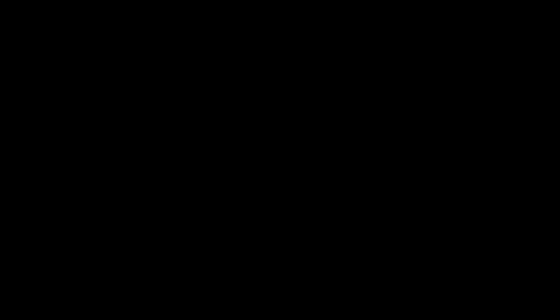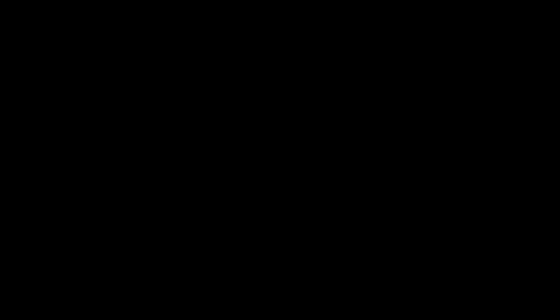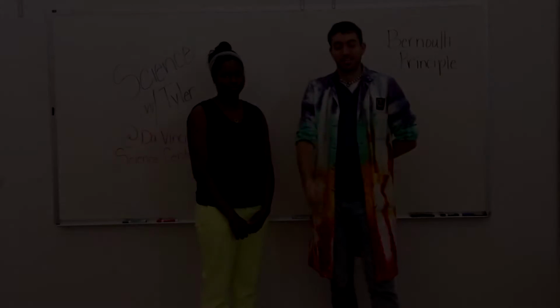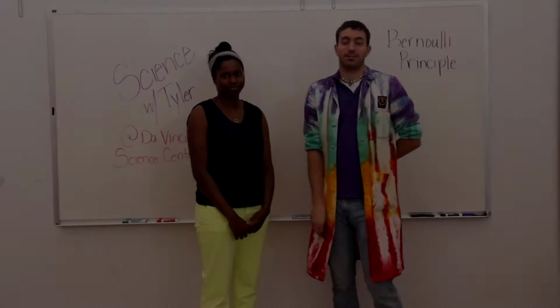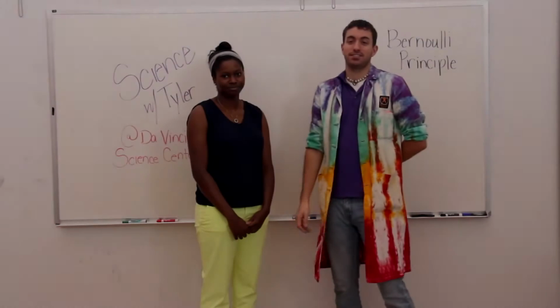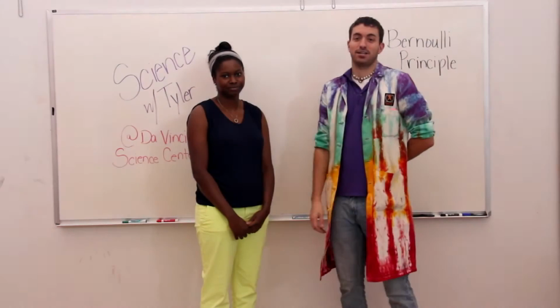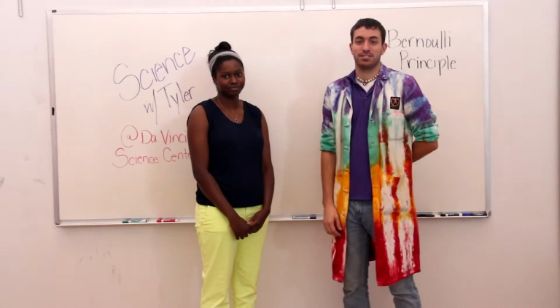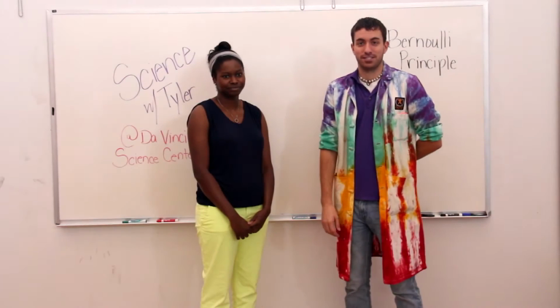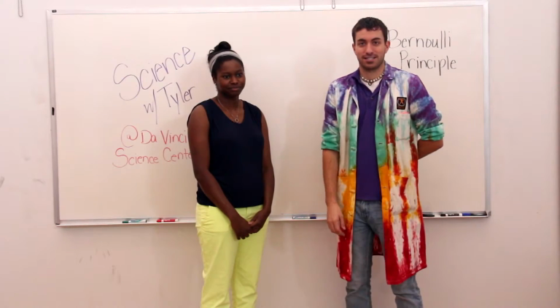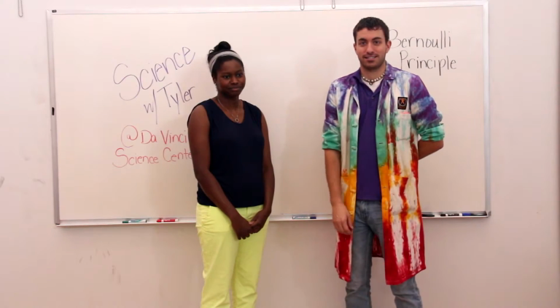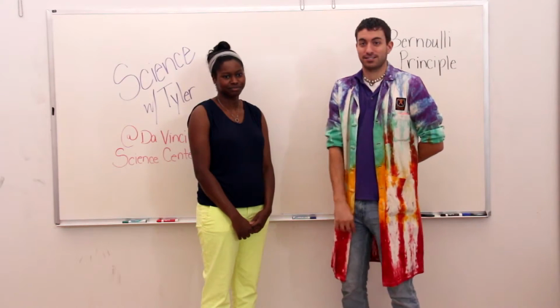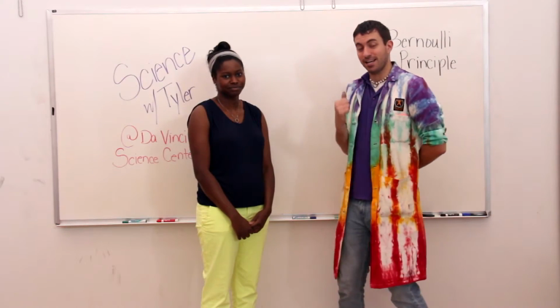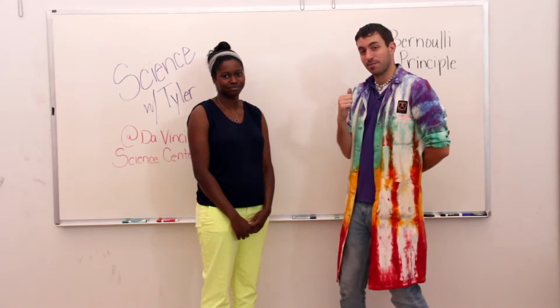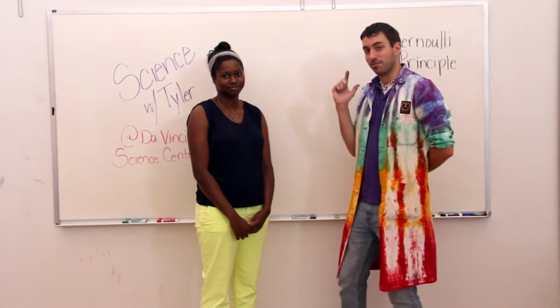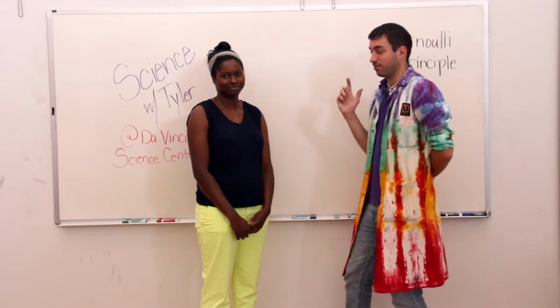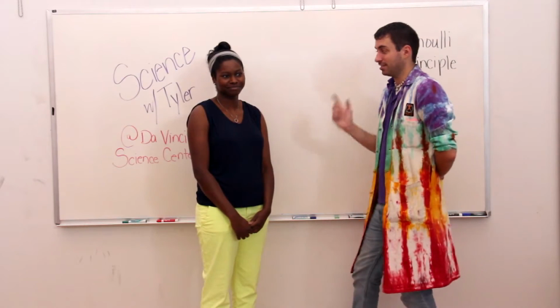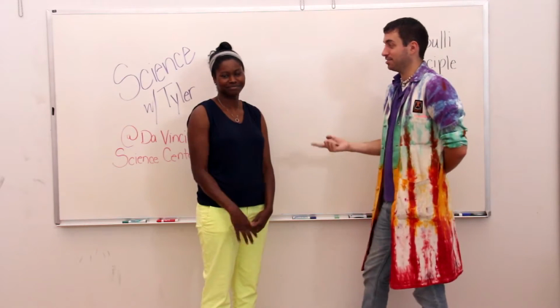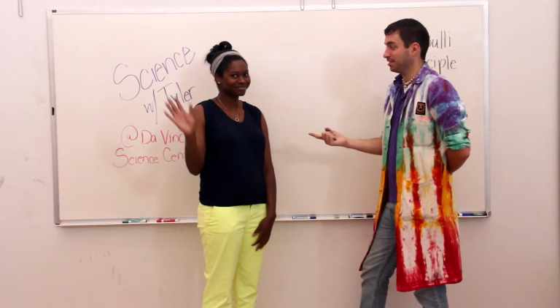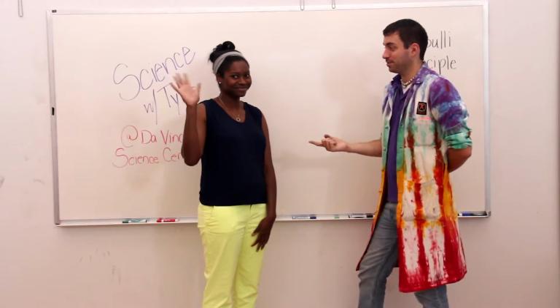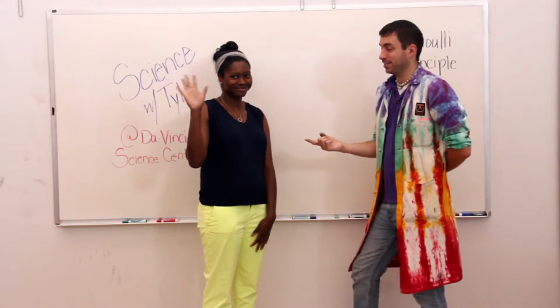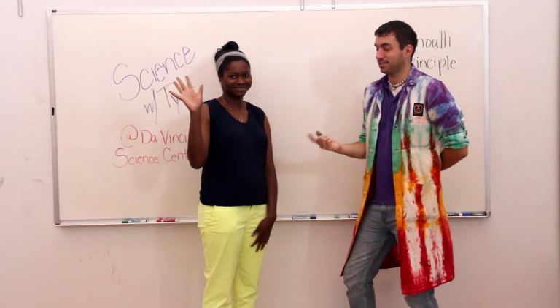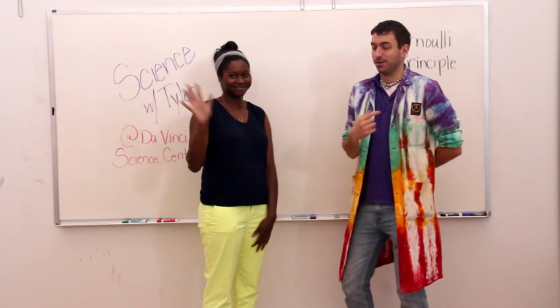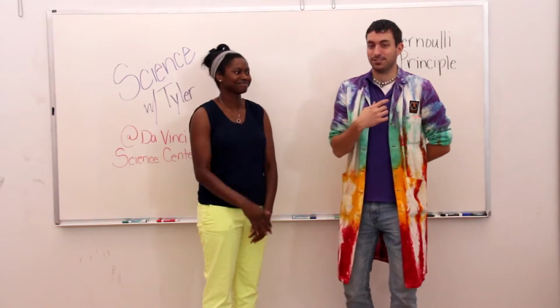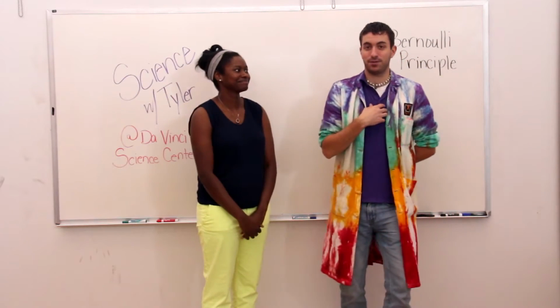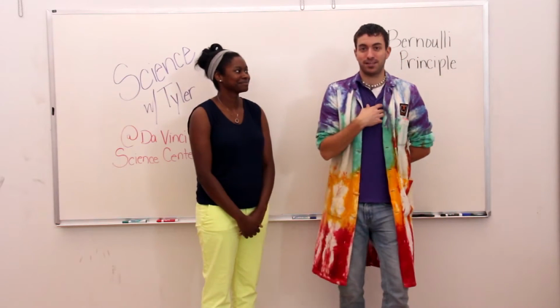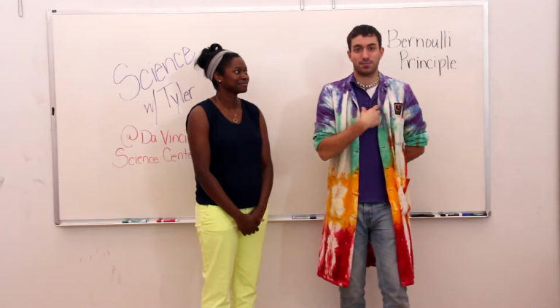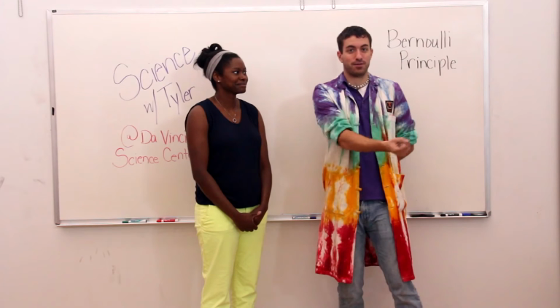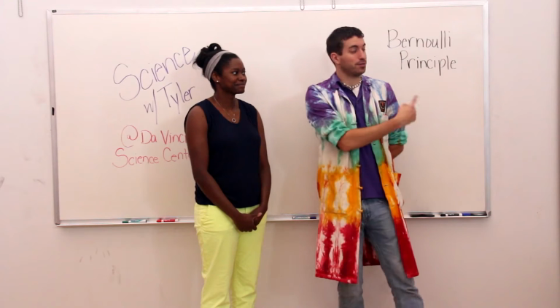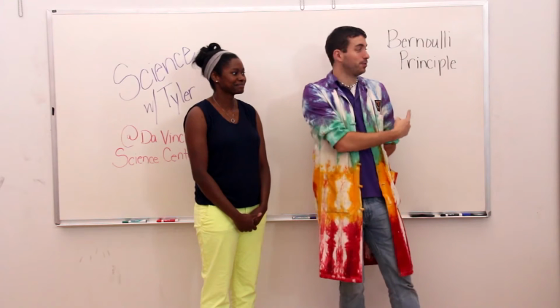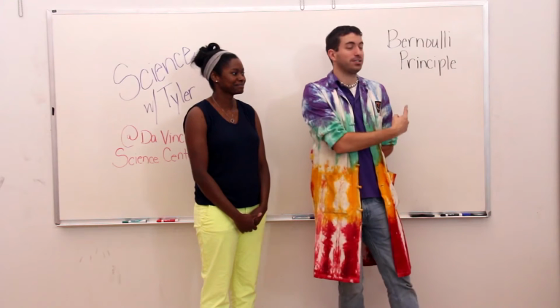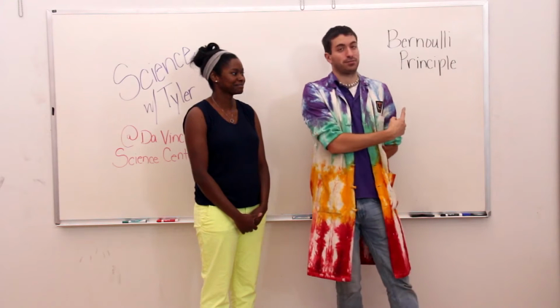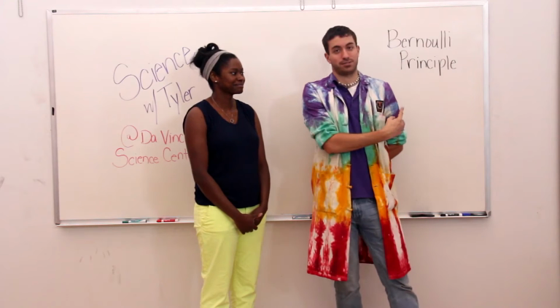Hi there. Tyler Groffs here again with the Da Vinci Science Center. Today I brought my friend Kendra here with me to show us a few things about the Bernoulli principle.